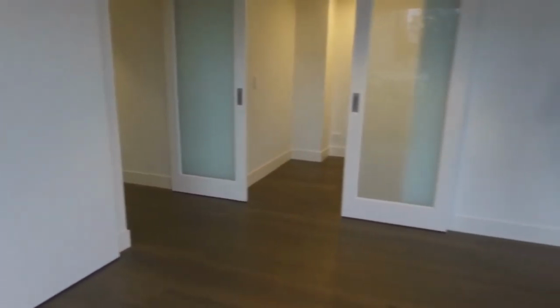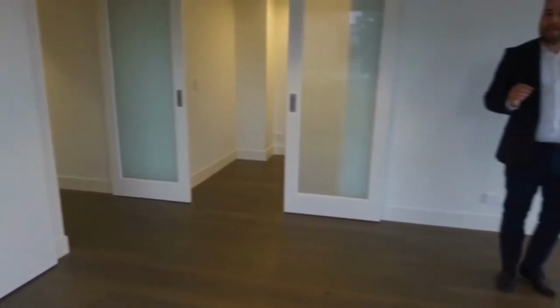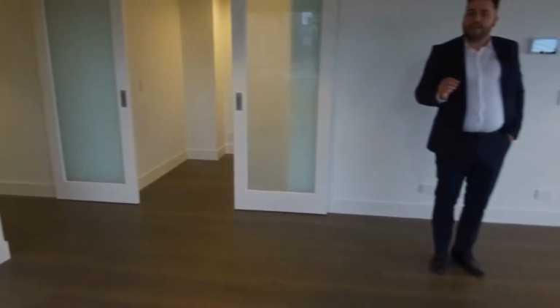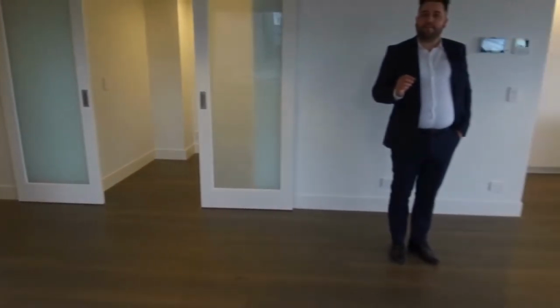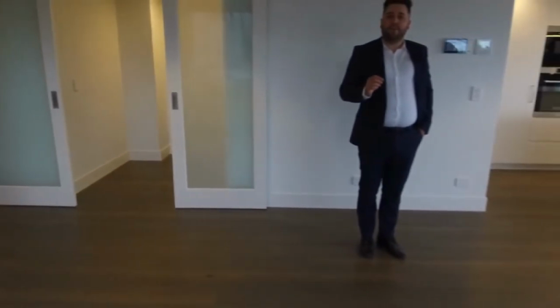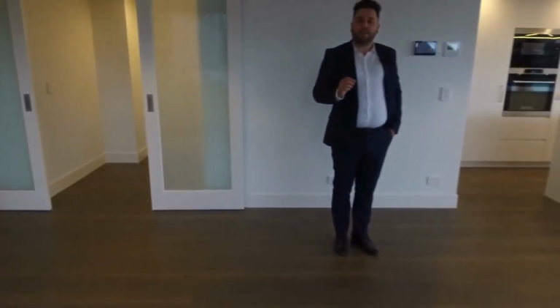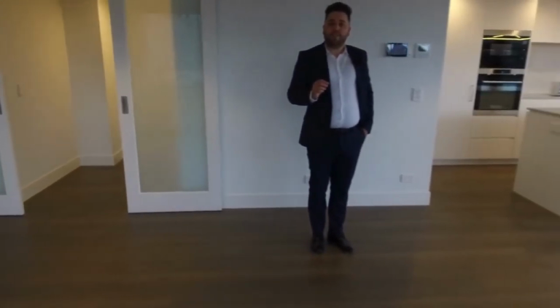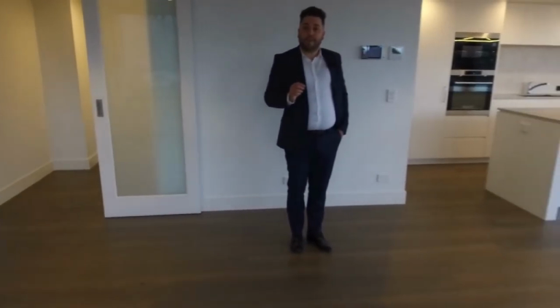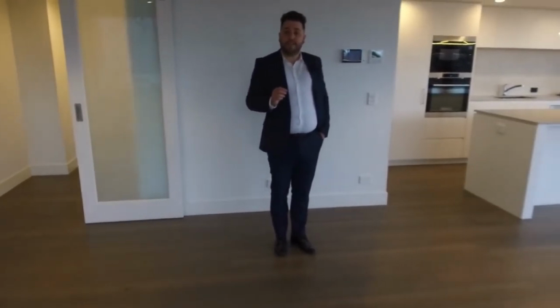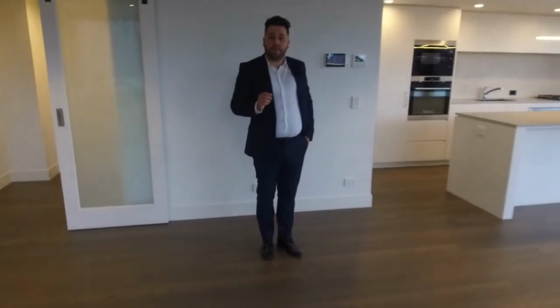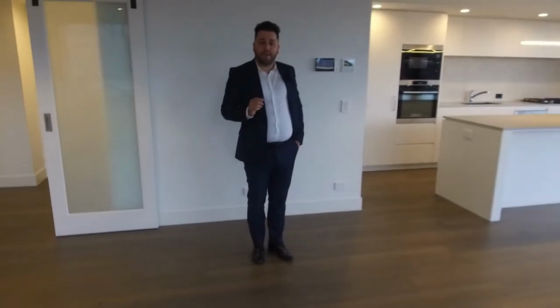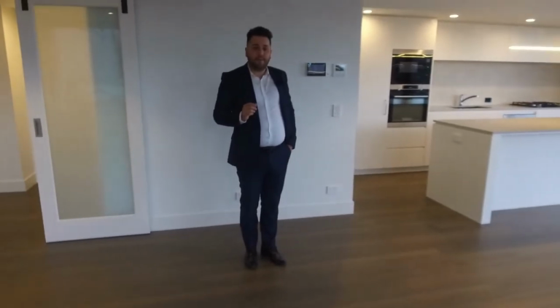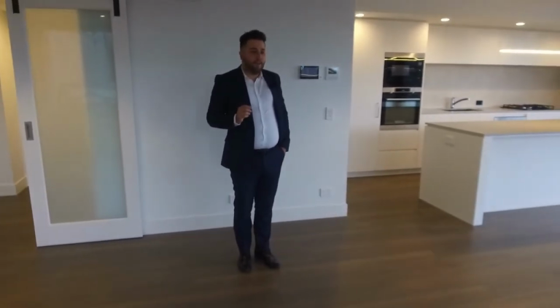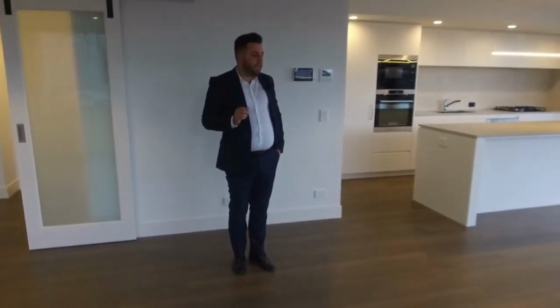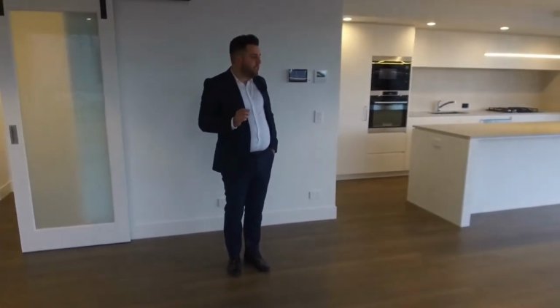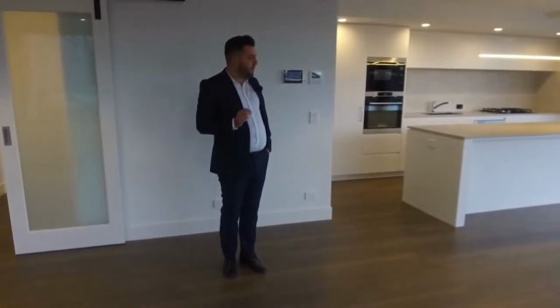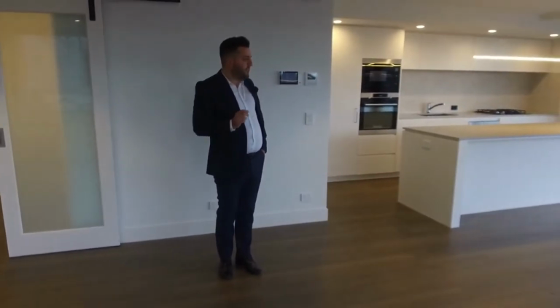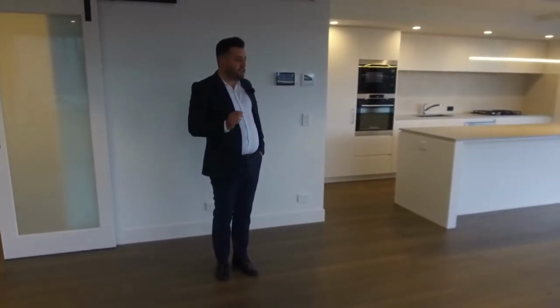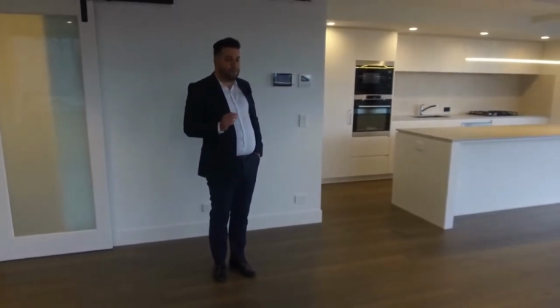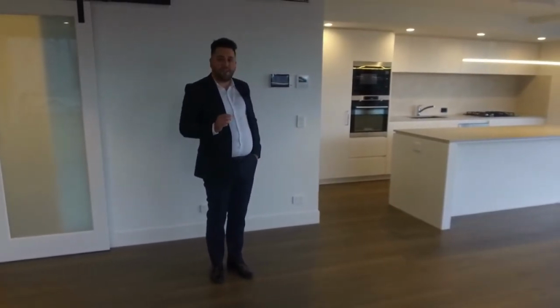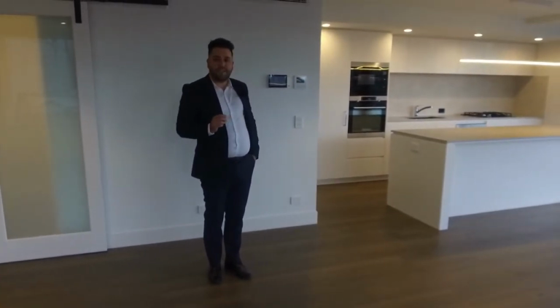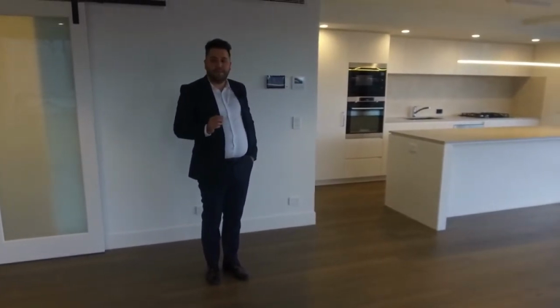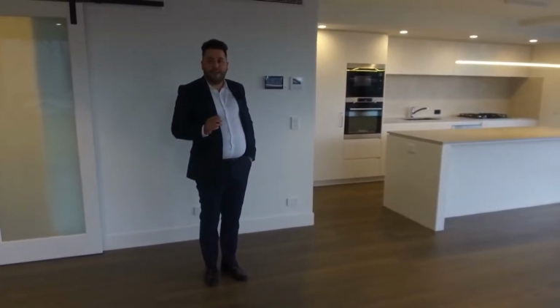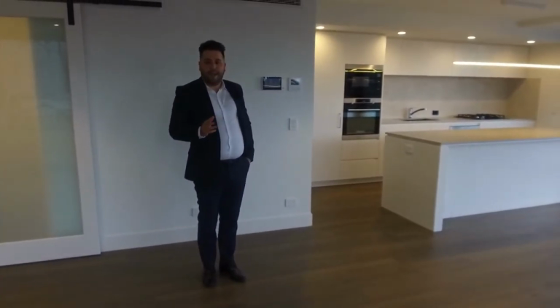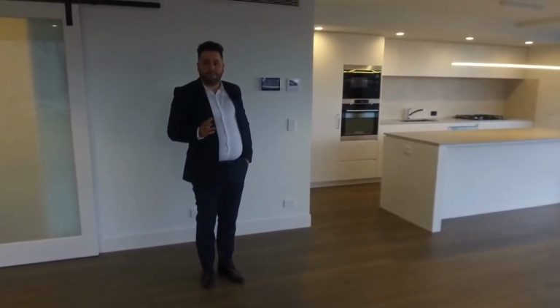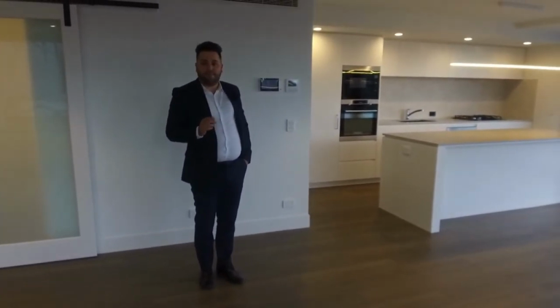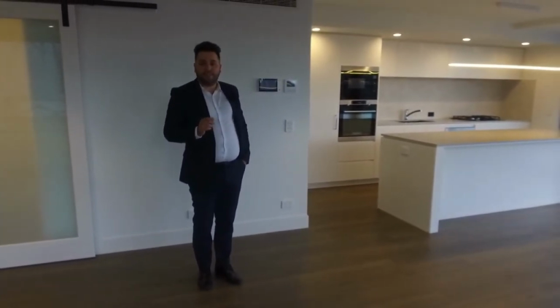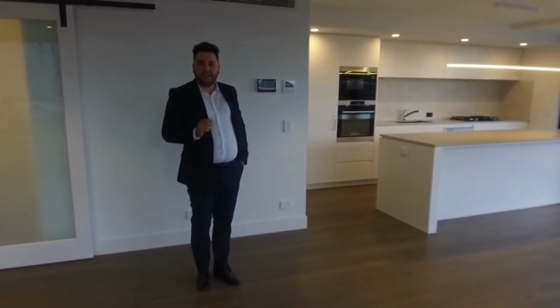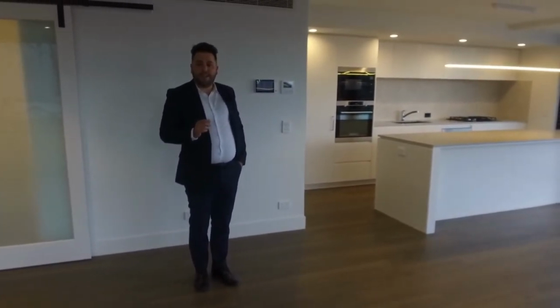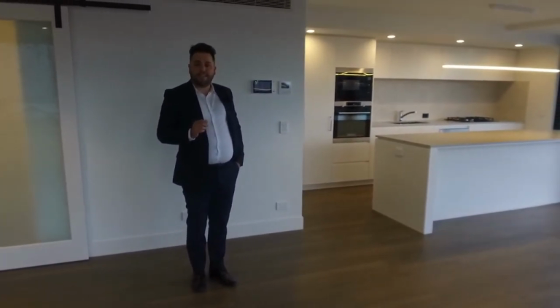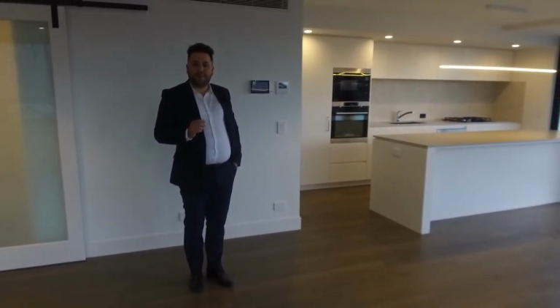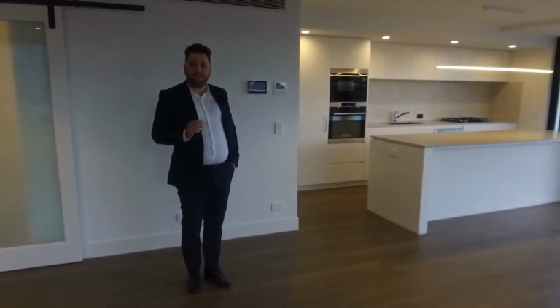If you'd like to inspect this property, please don't forget to register and we look forward to seeing you at our next inspection.